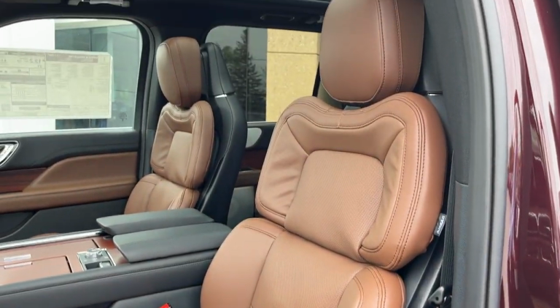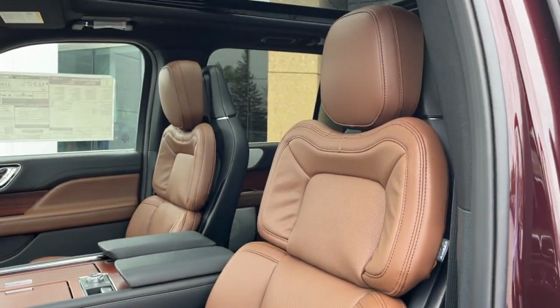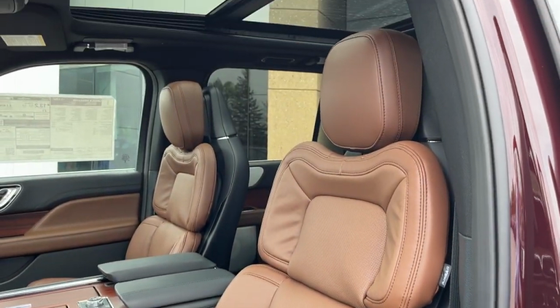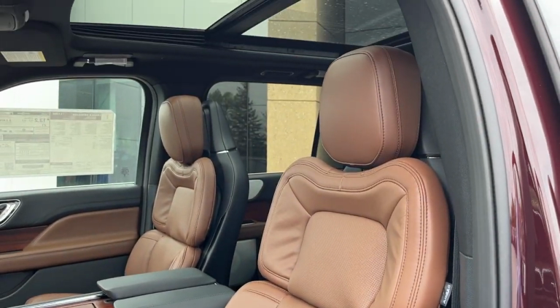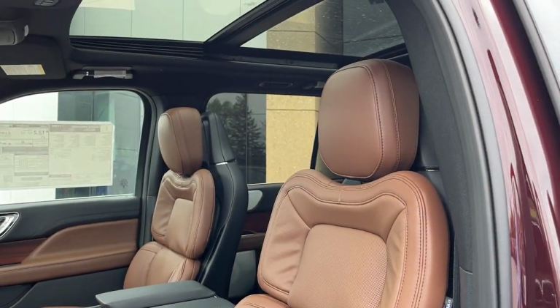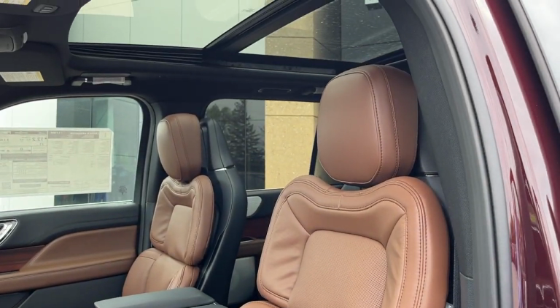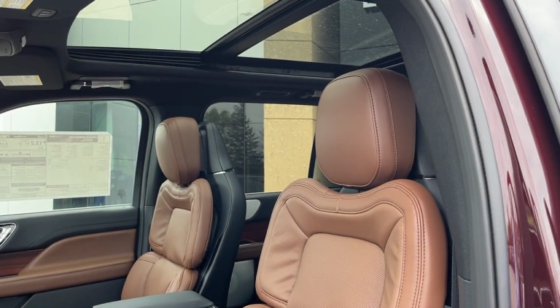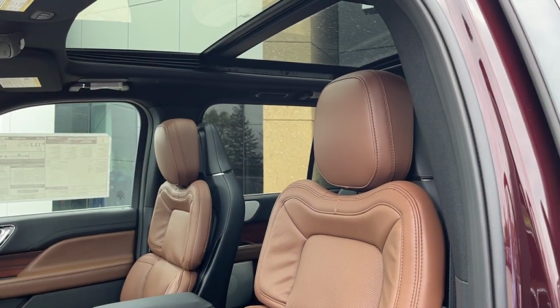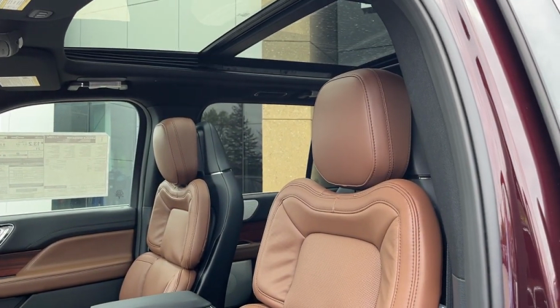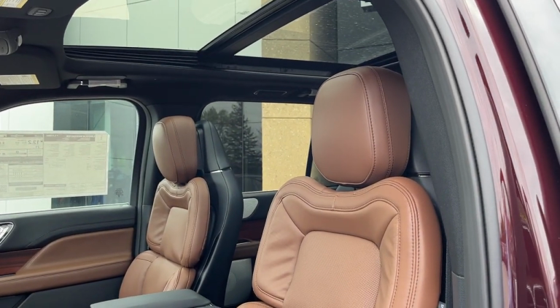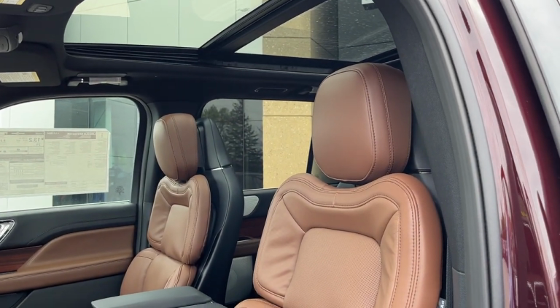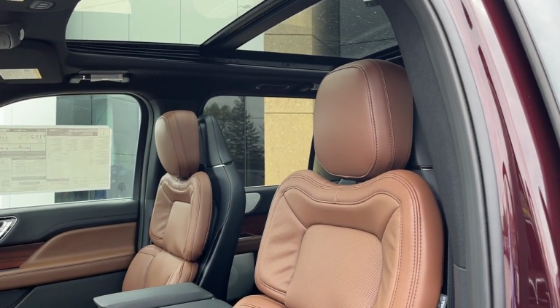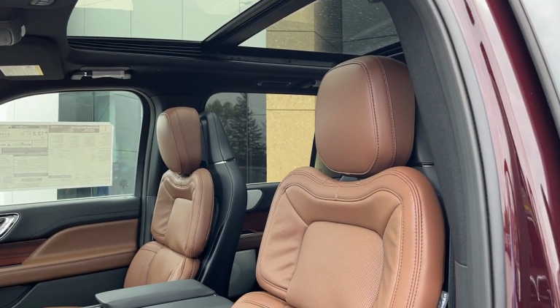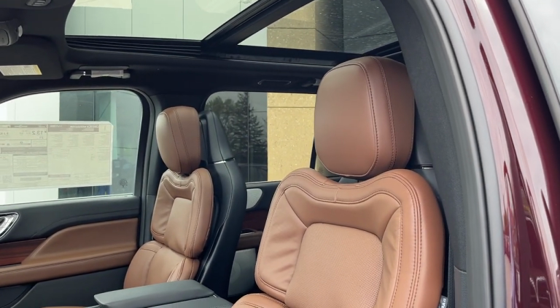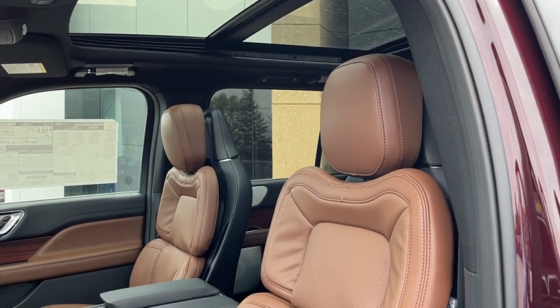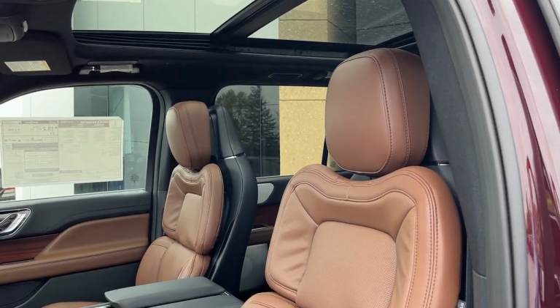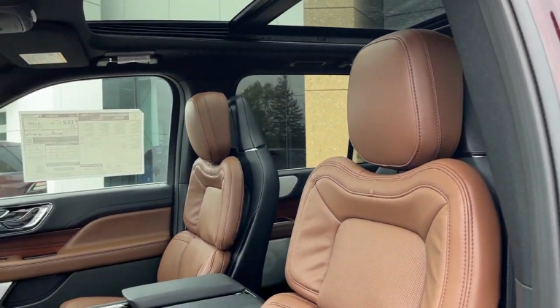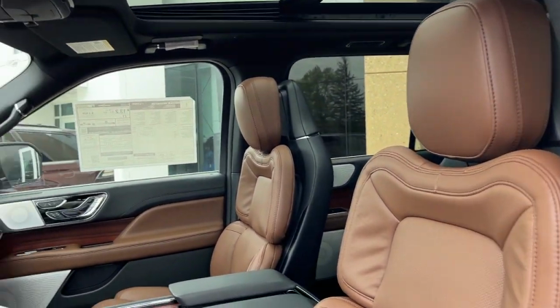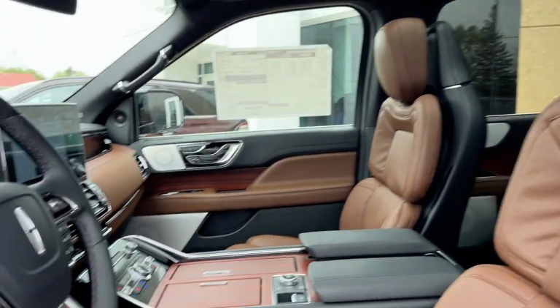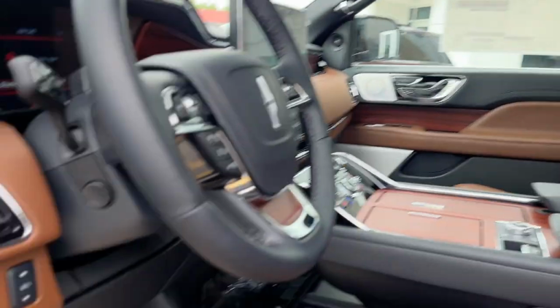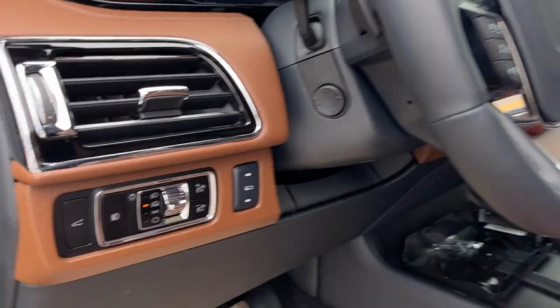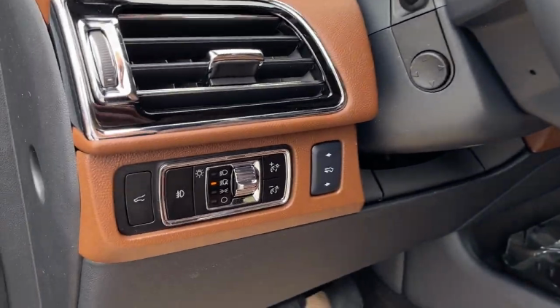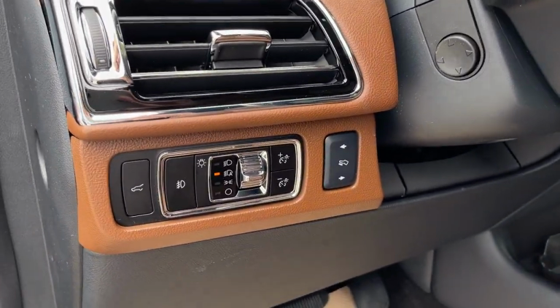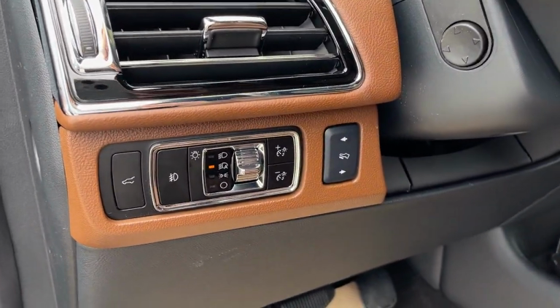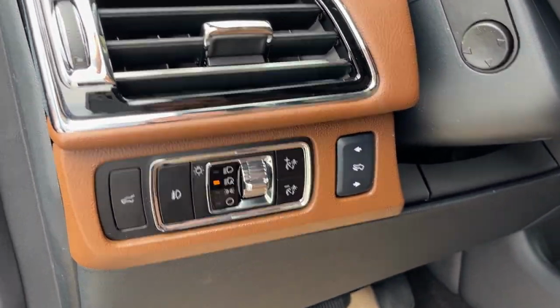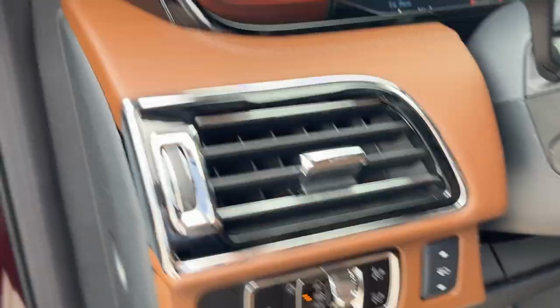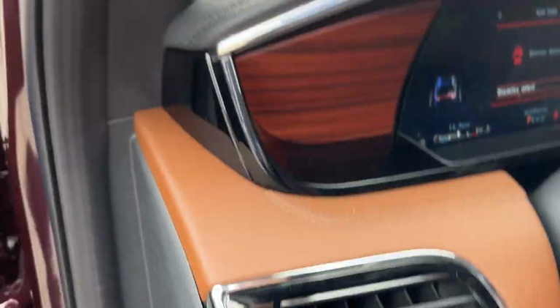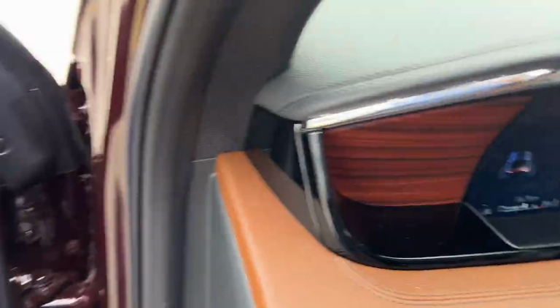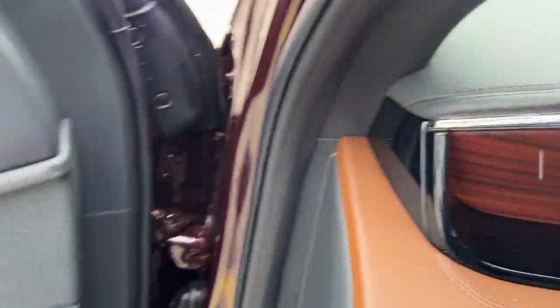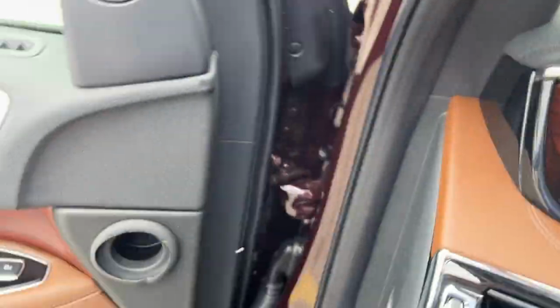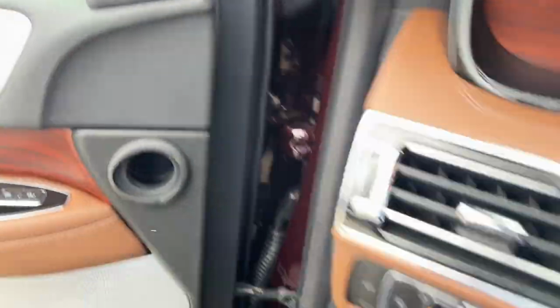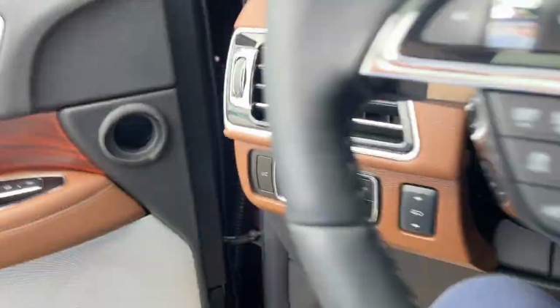These are the 30-way perfect position seats — really comfortable seats. You do have your nice panoramic moonroof here as well. Automatic headlights and power adjustable pedals of course.